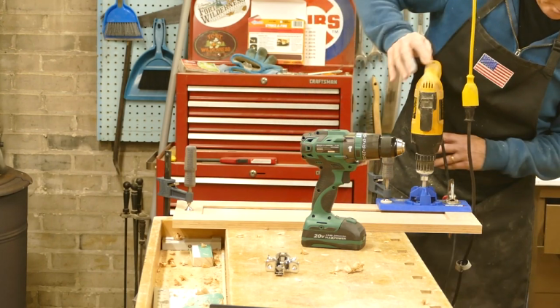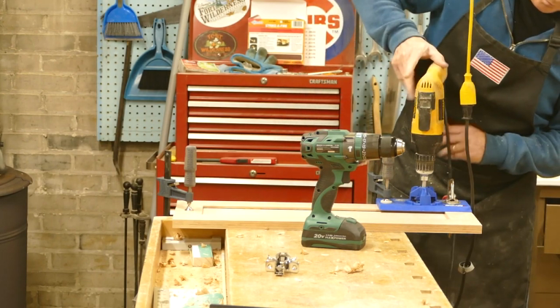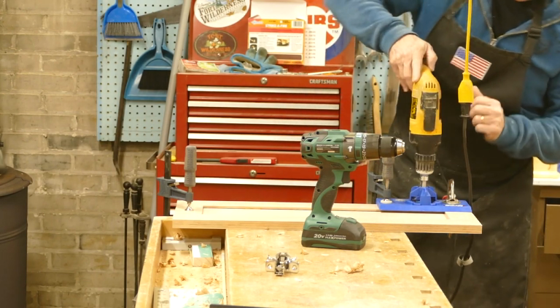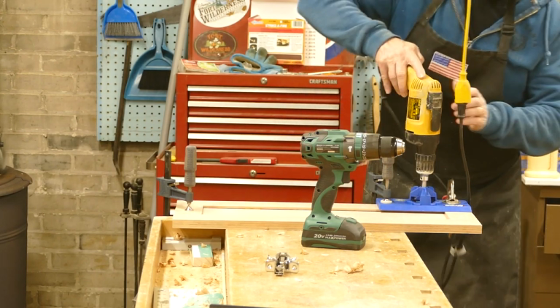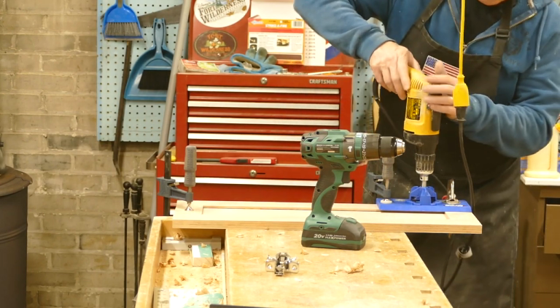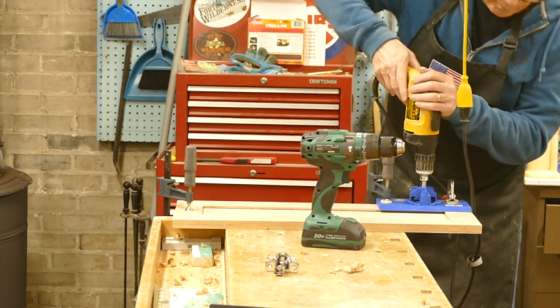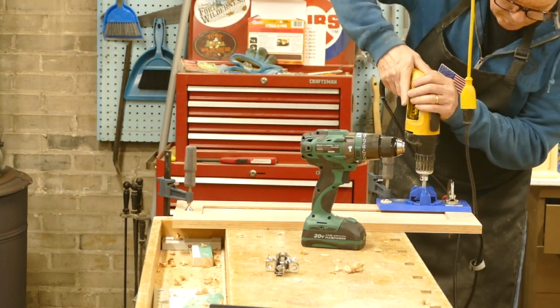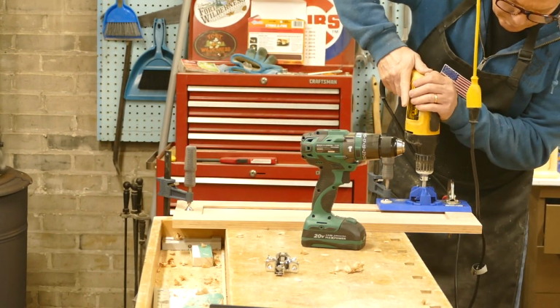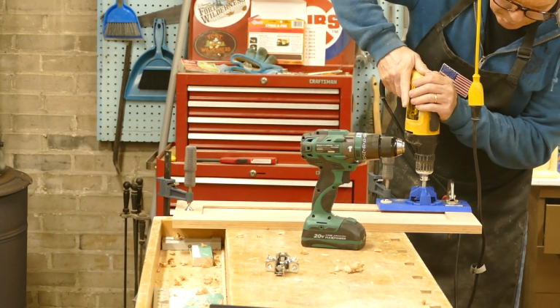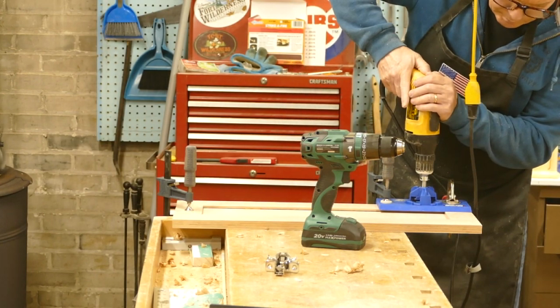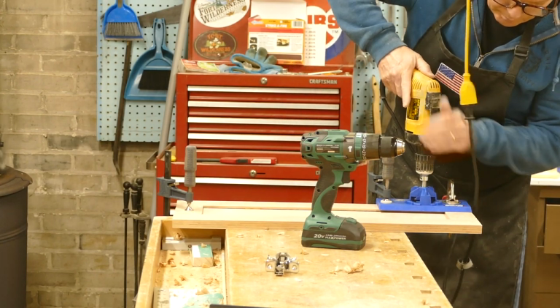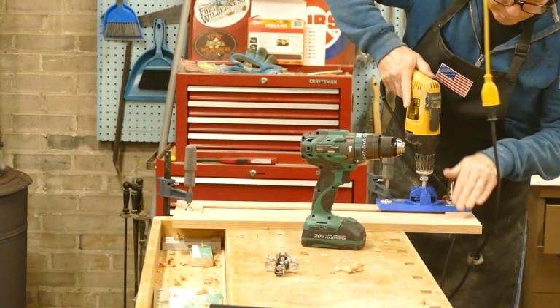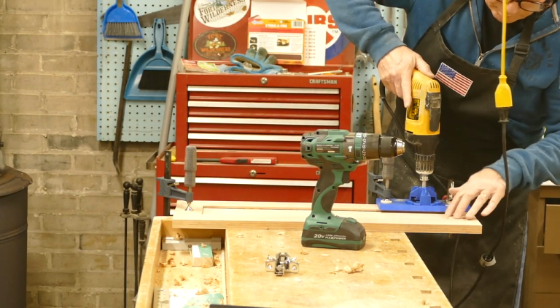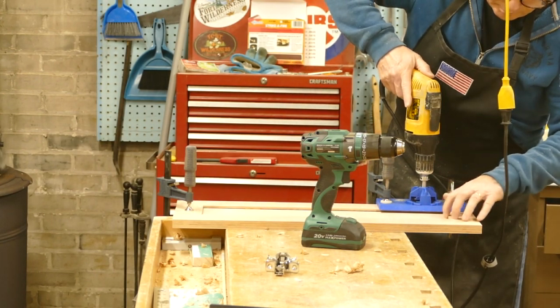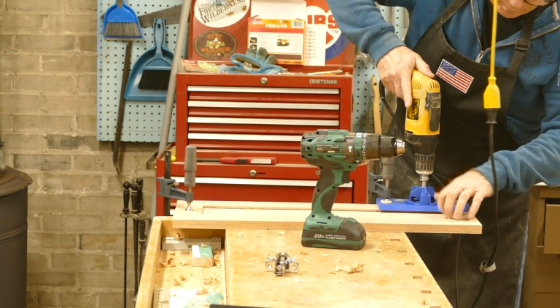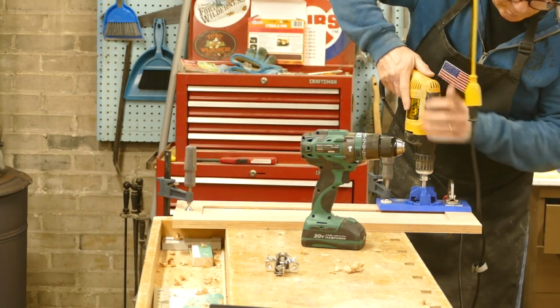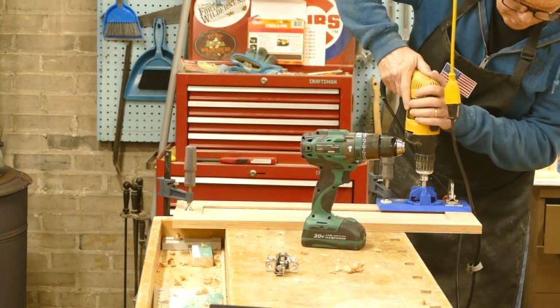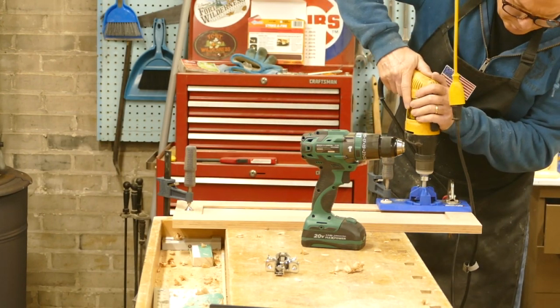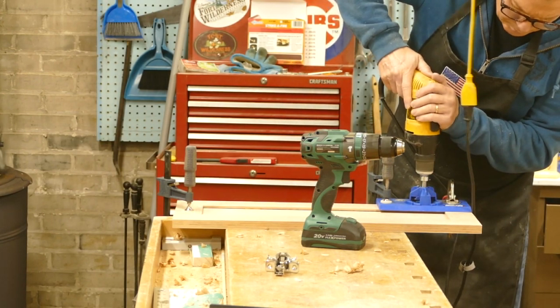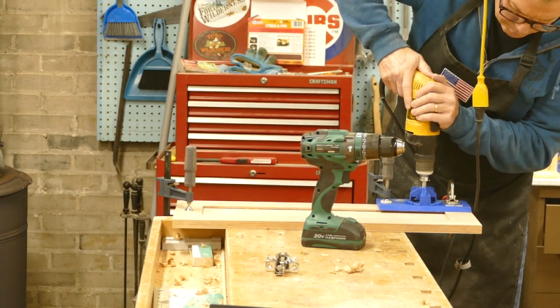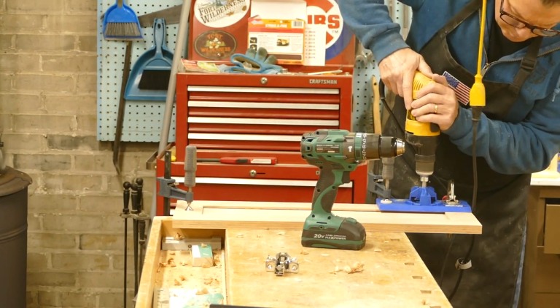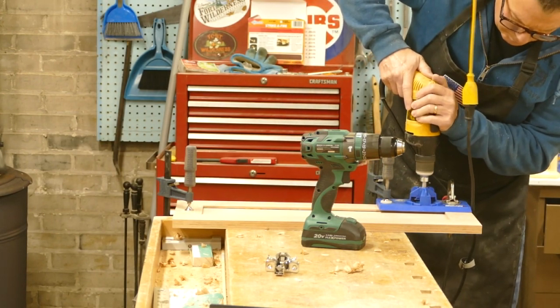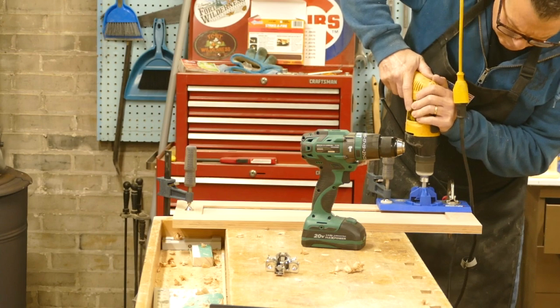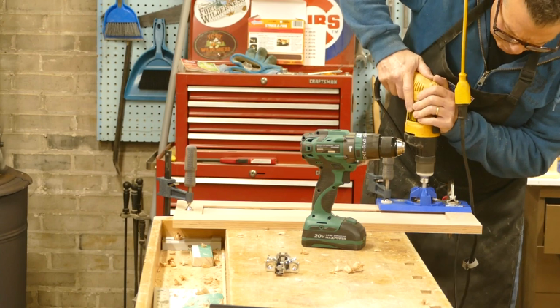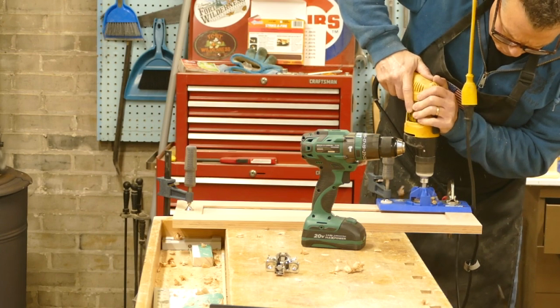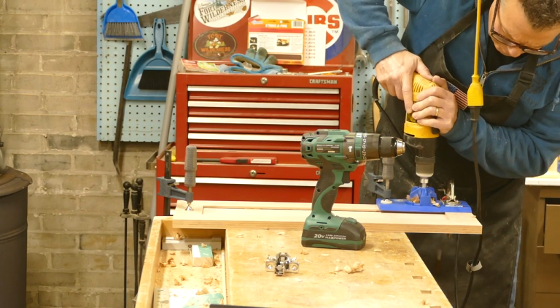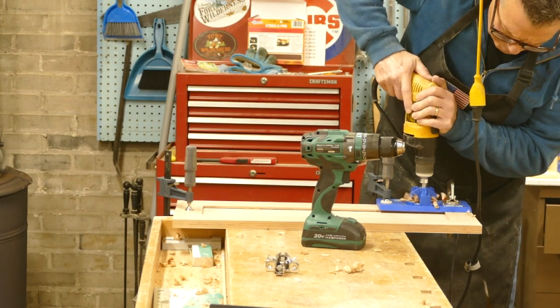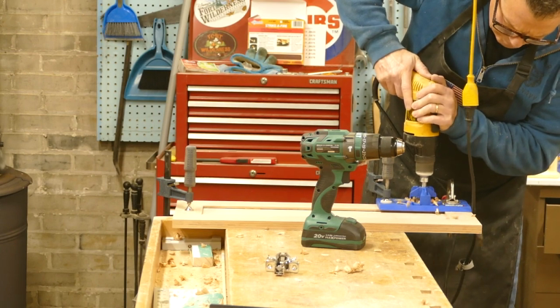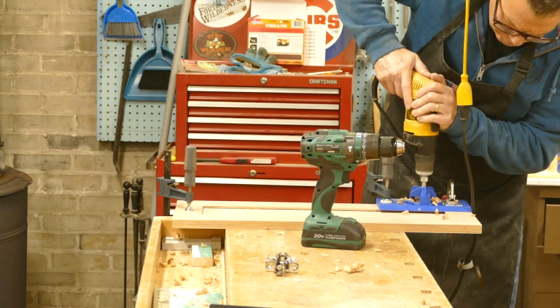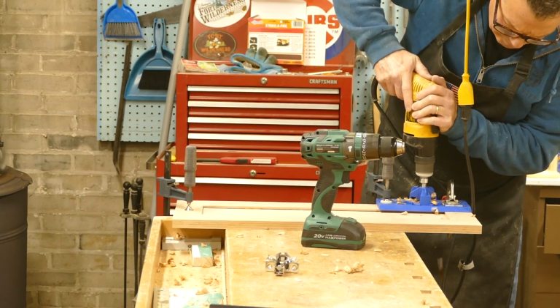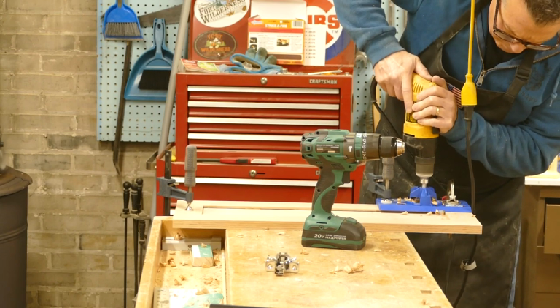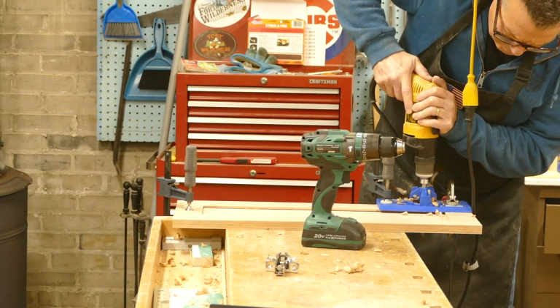Kevin is using a Kreg jig to make the holes for the soft-close hinges on the doors.